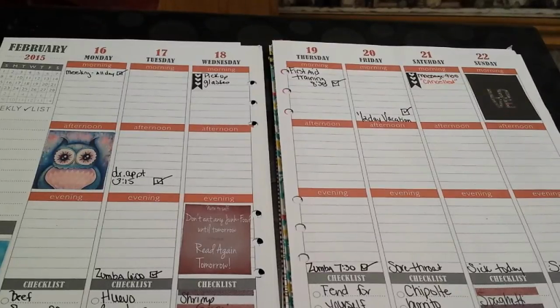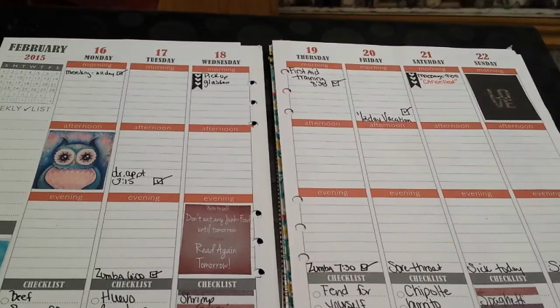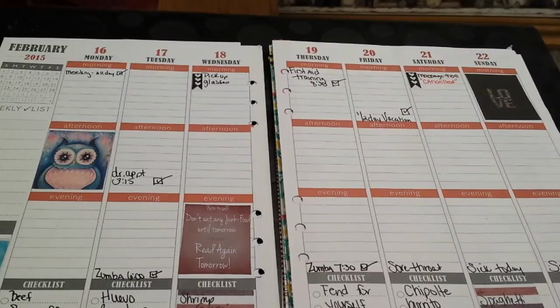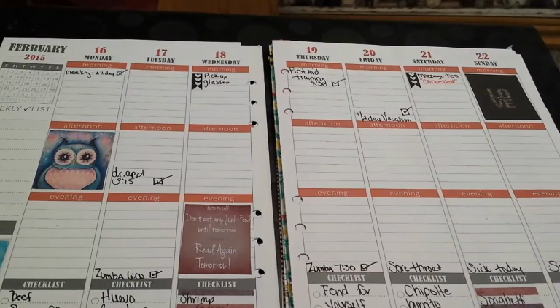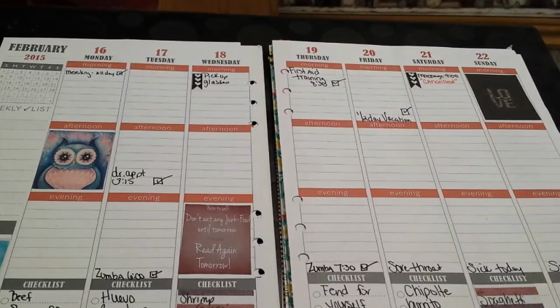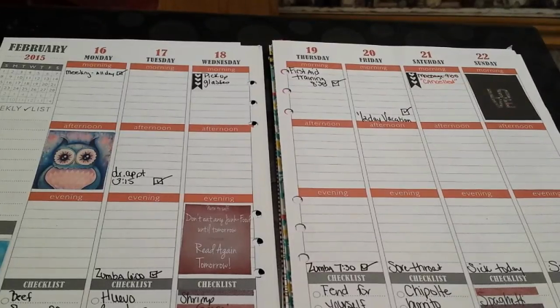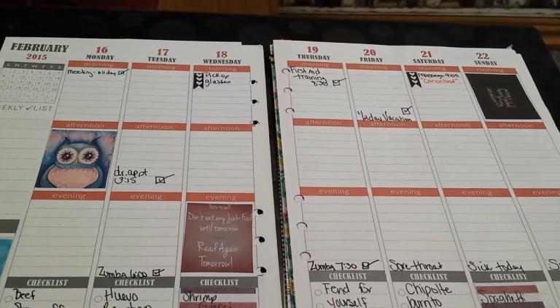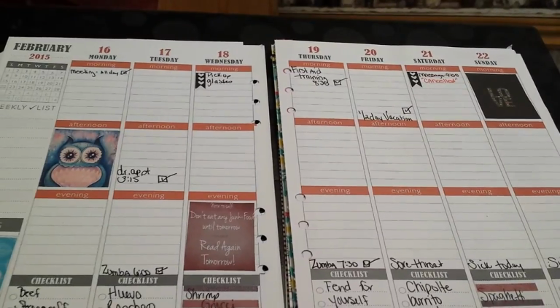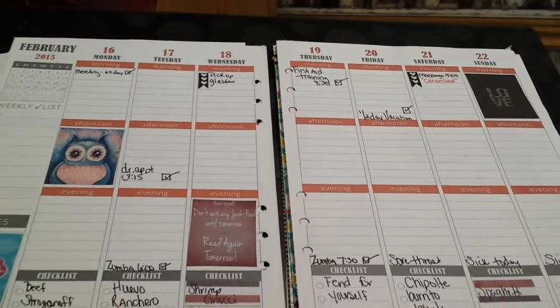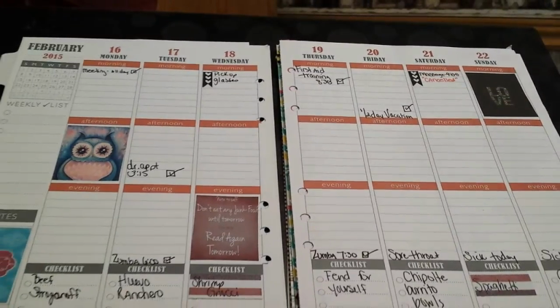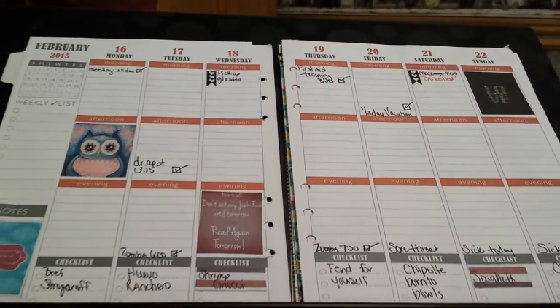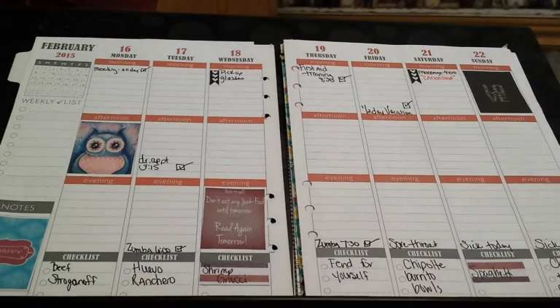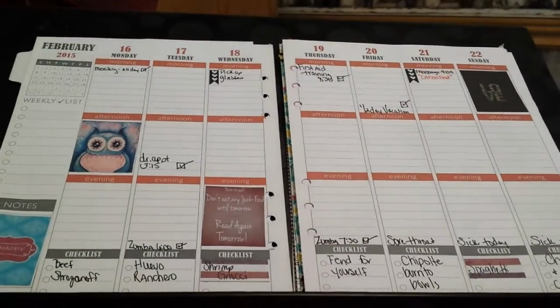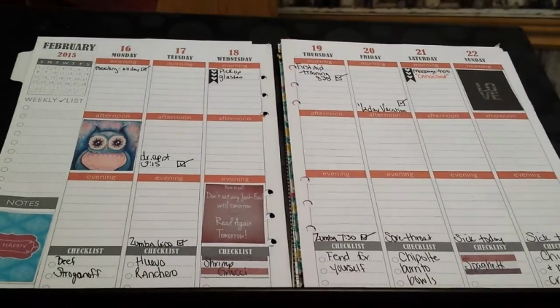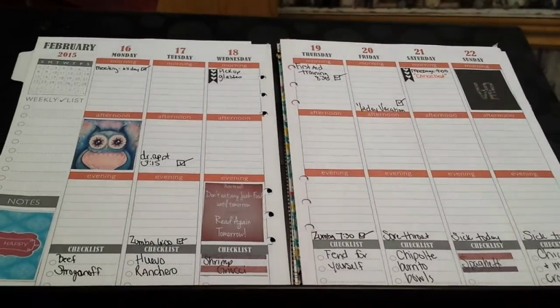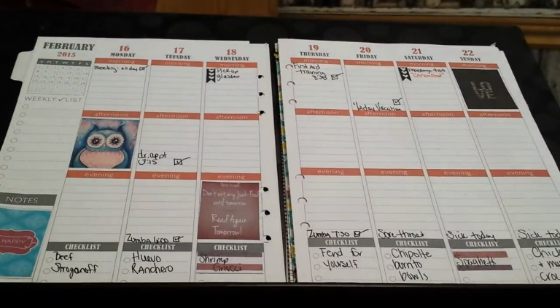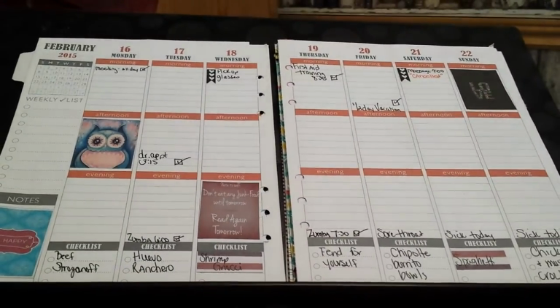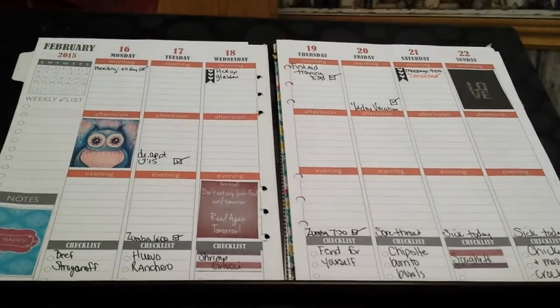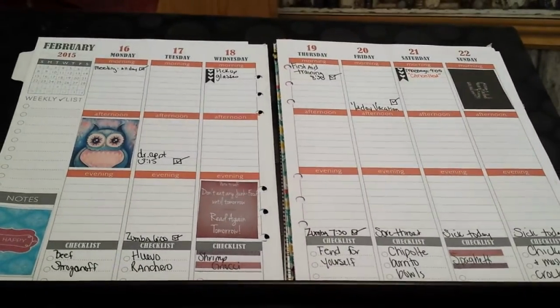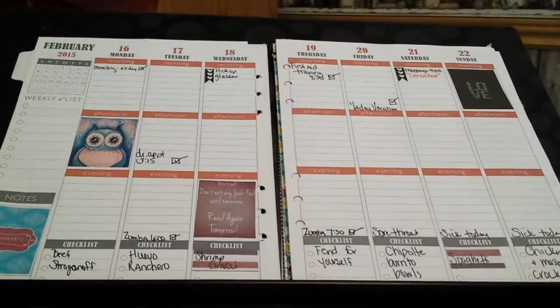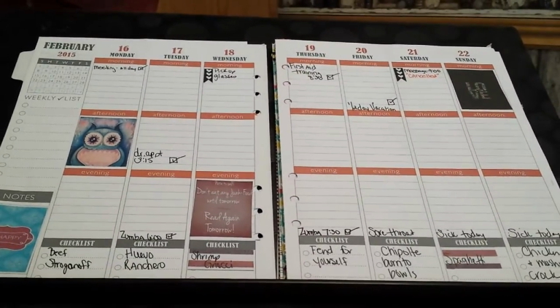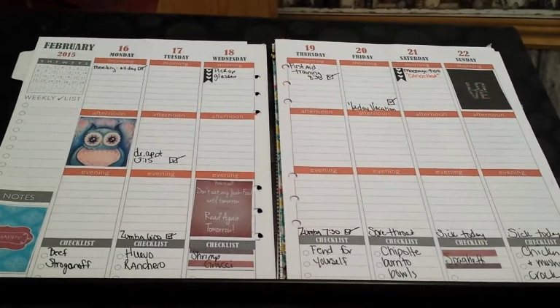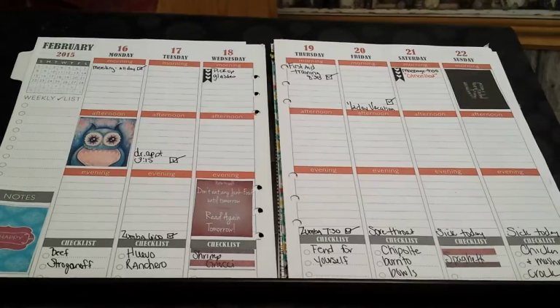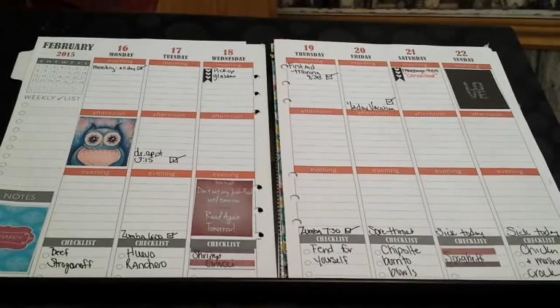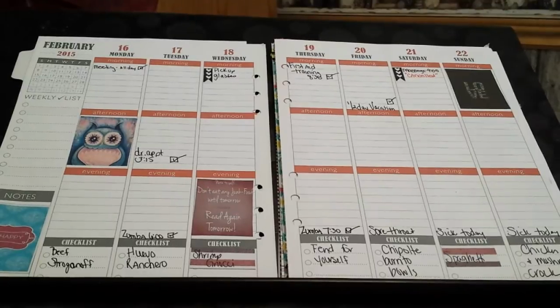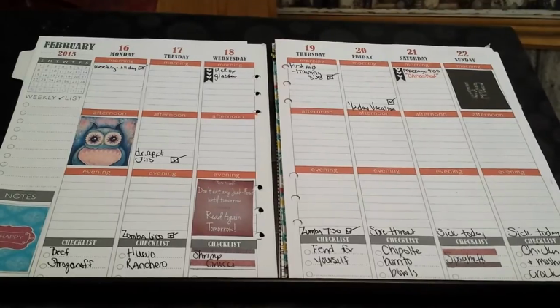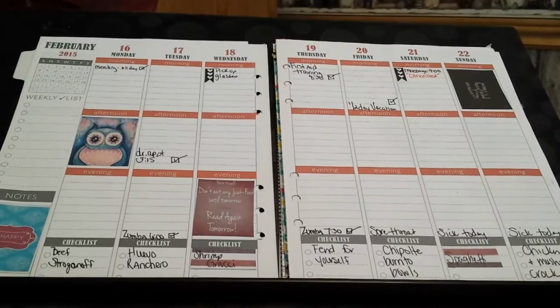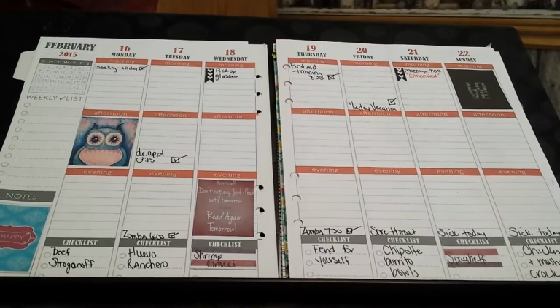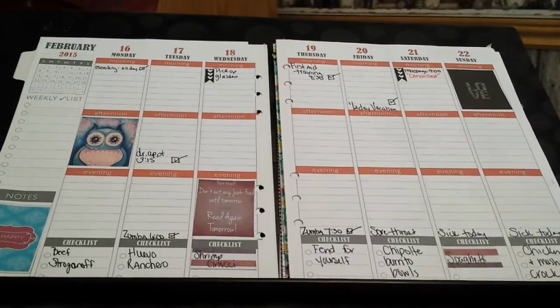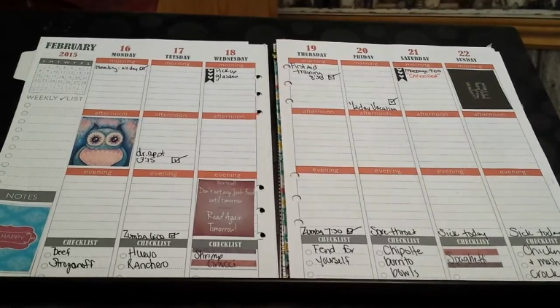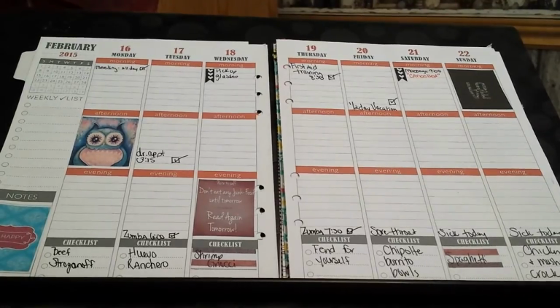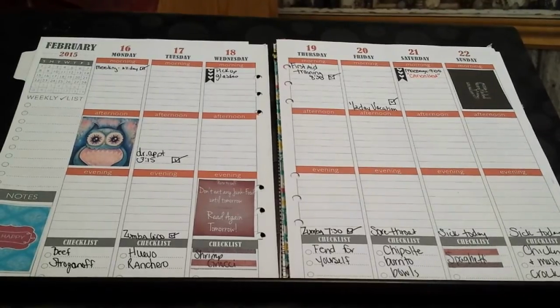Hi, it's Tessa and I'm here today to do a flip through — a six month flip through of my Plum Paper Planner.